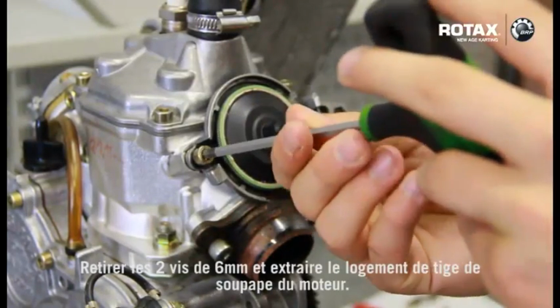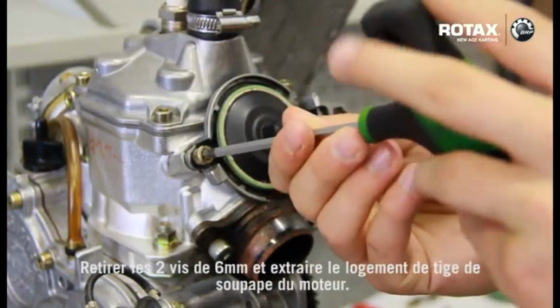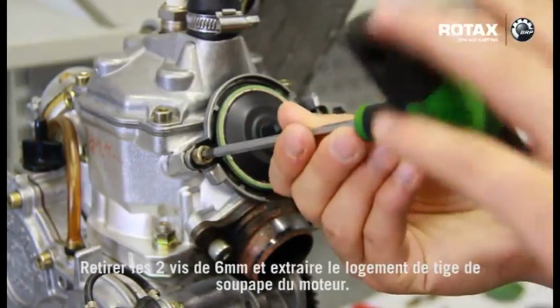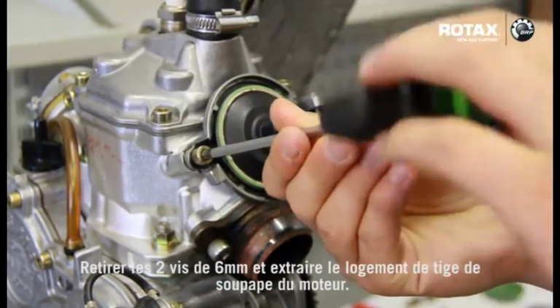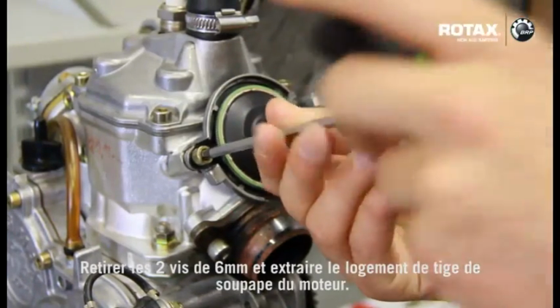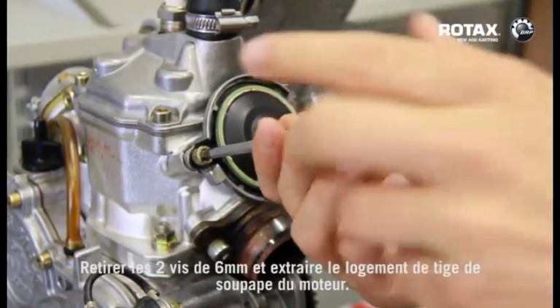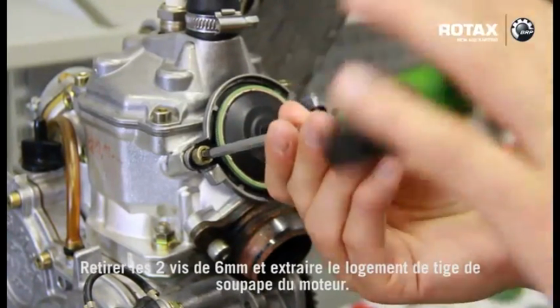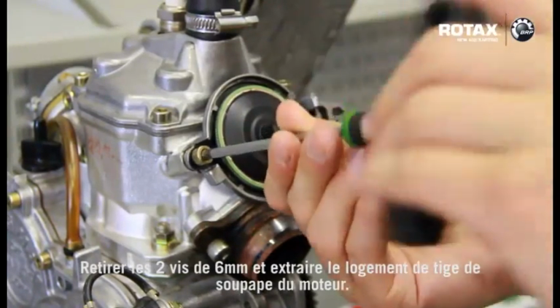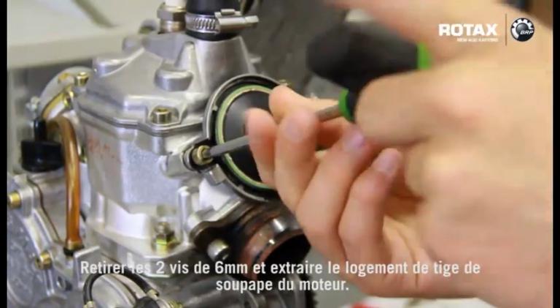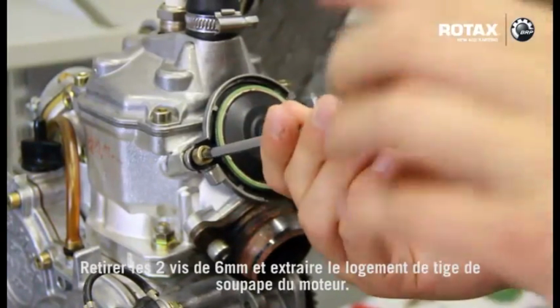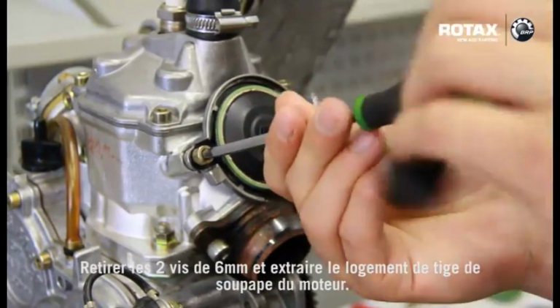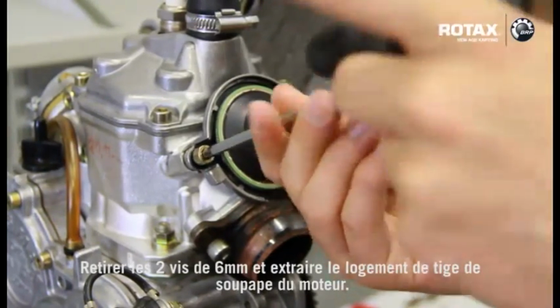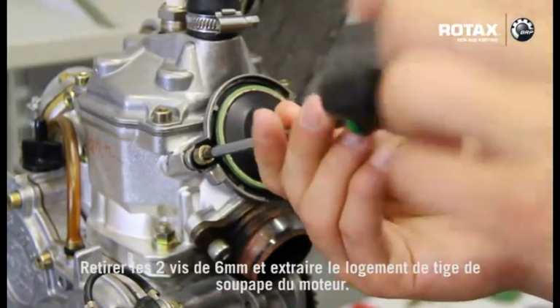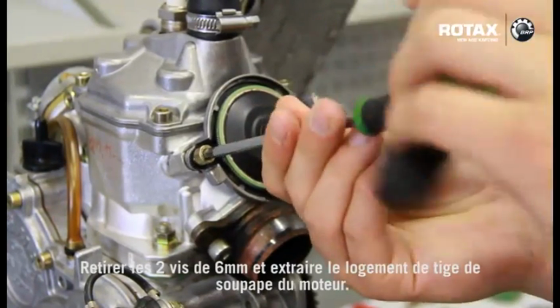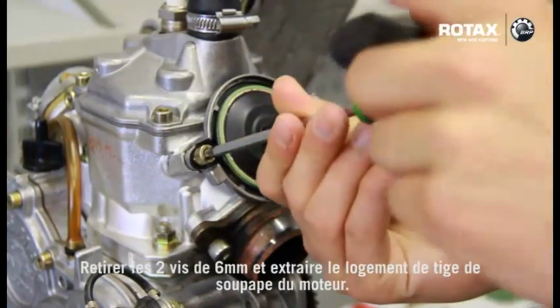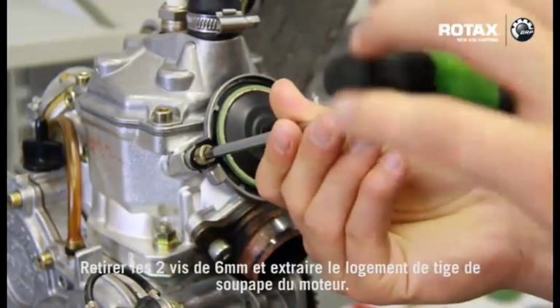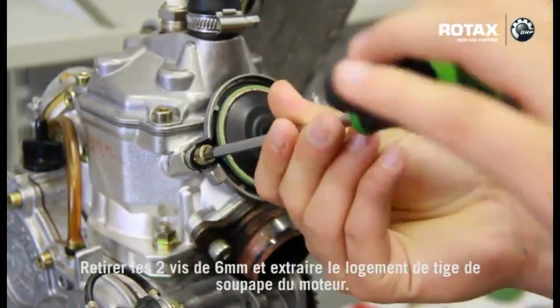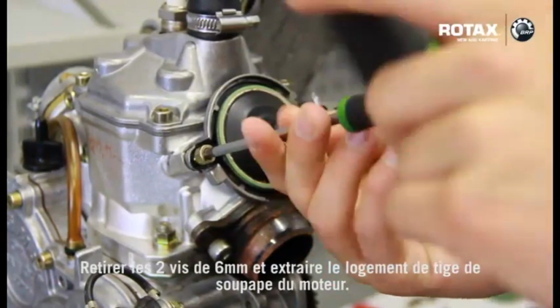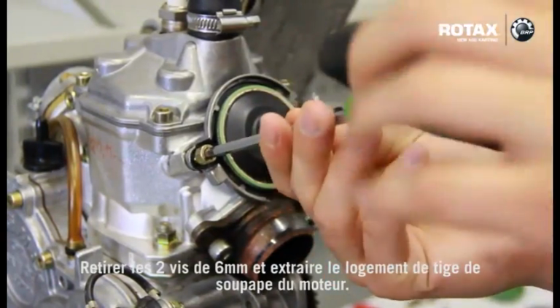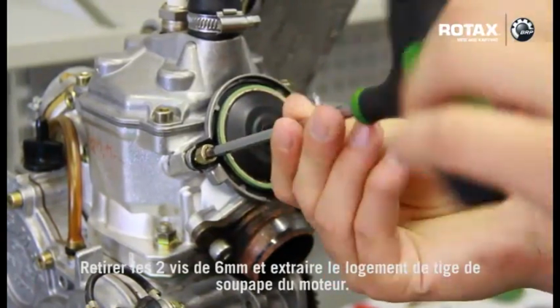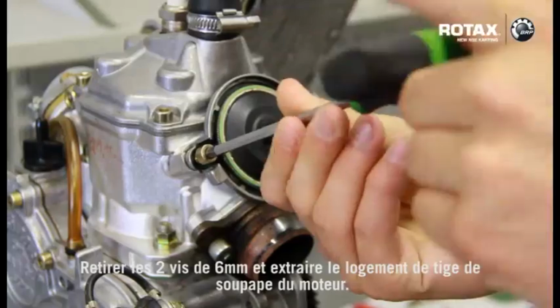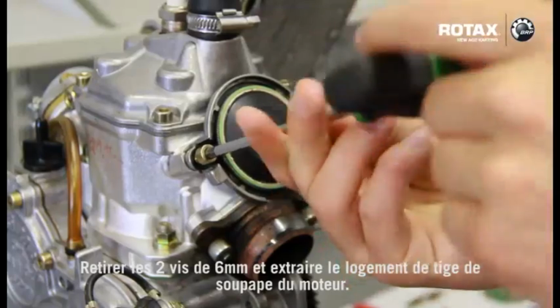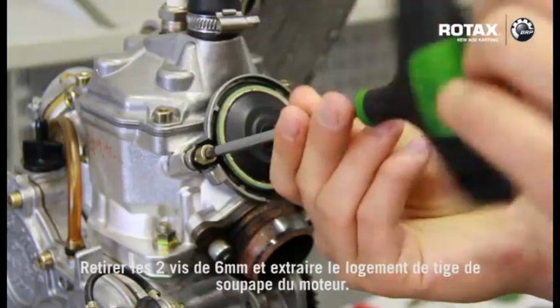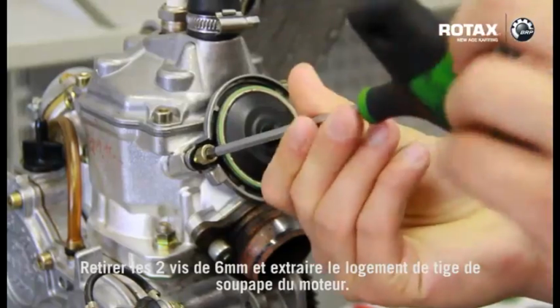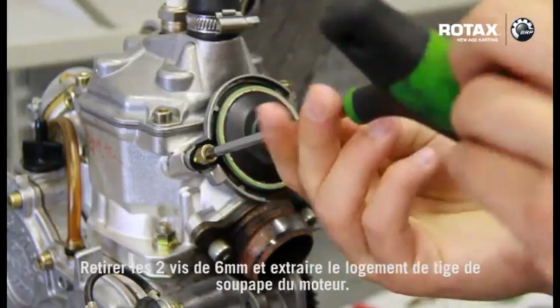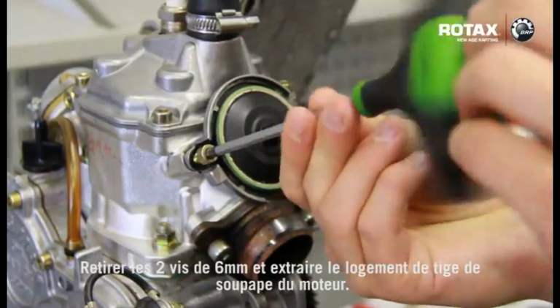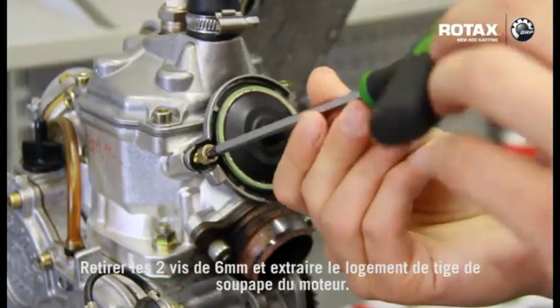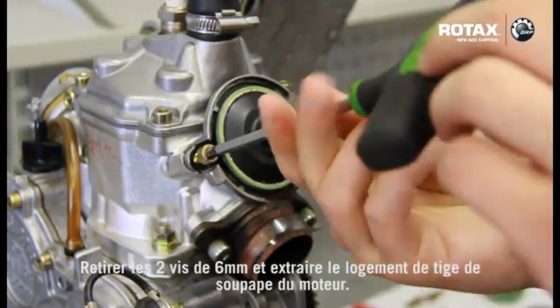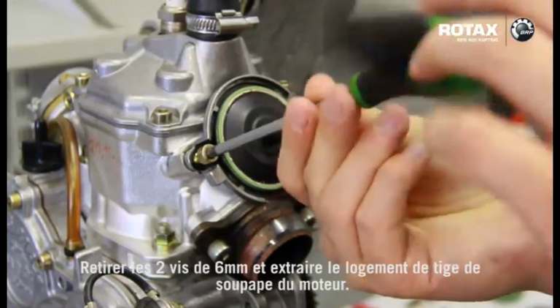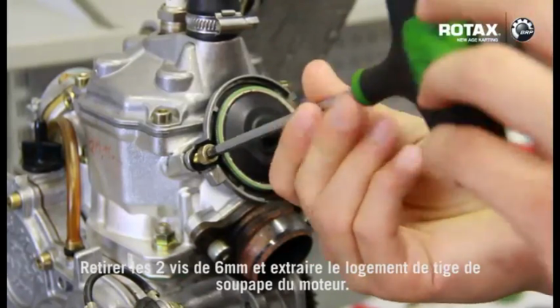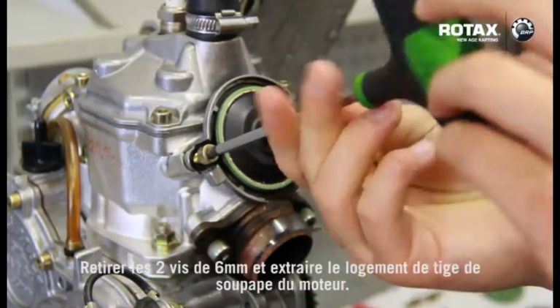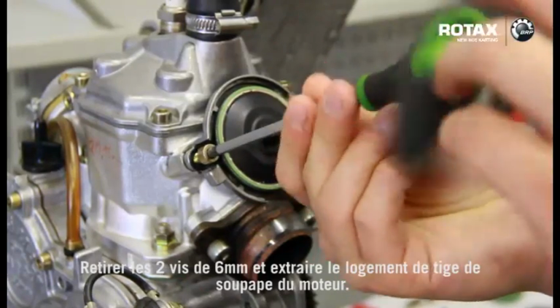Undo the 2x6mm screws, removing the valve rod housing from the engine.